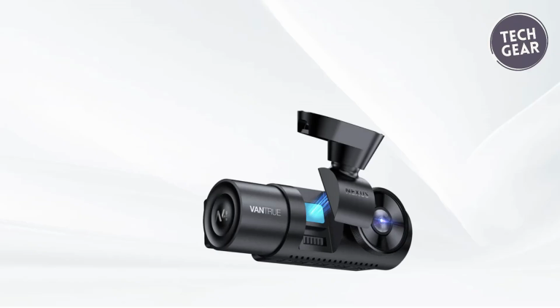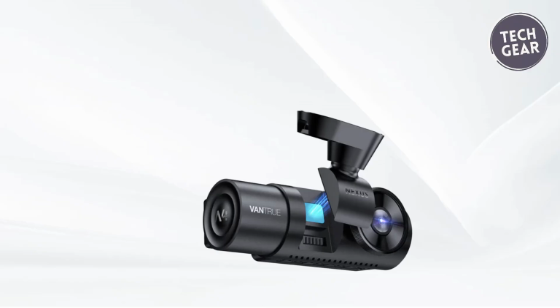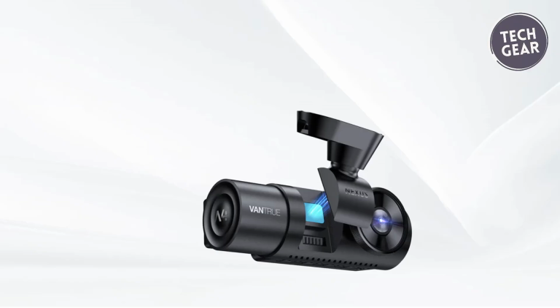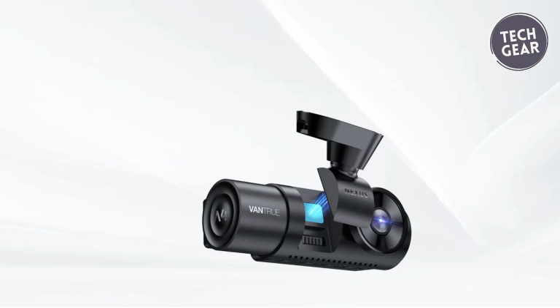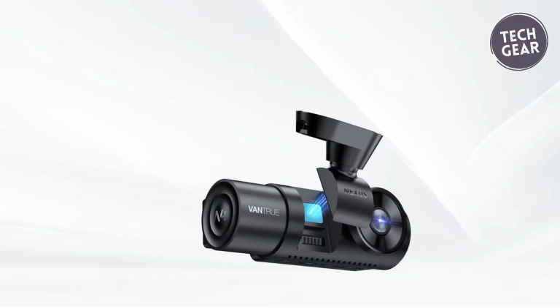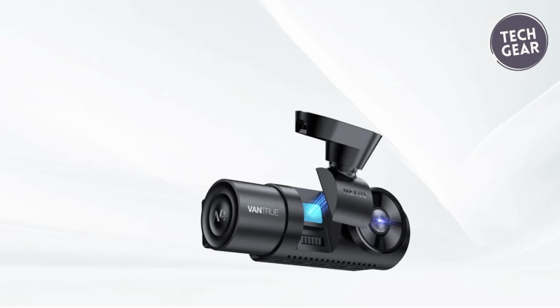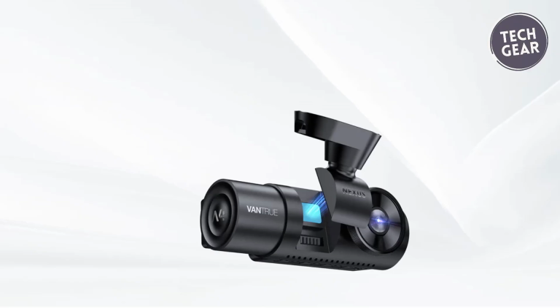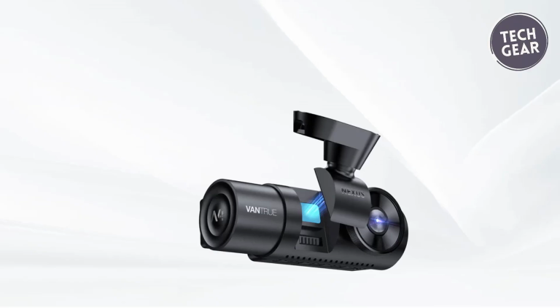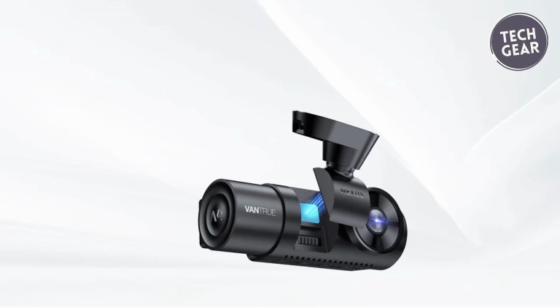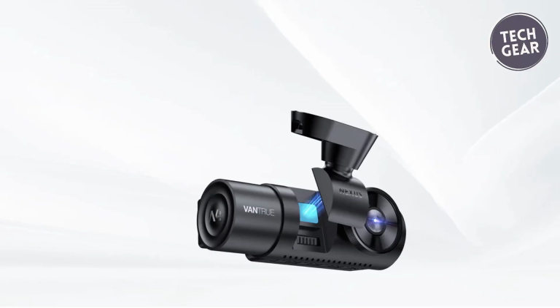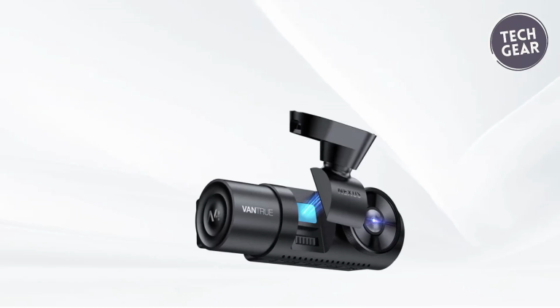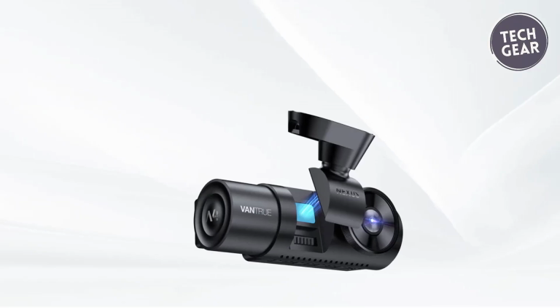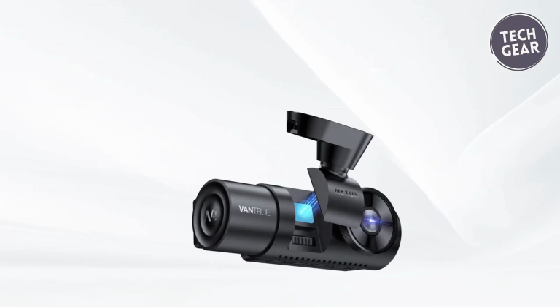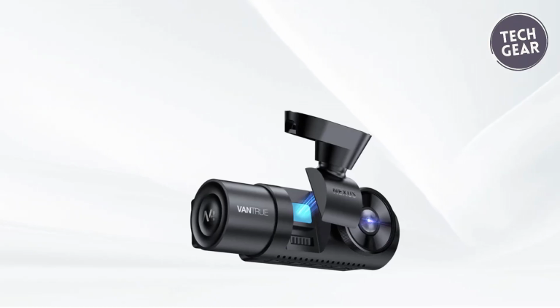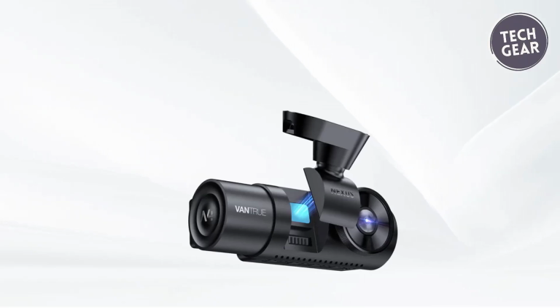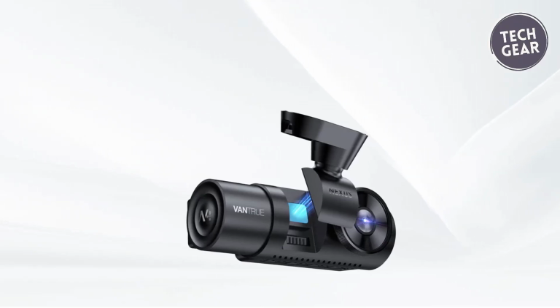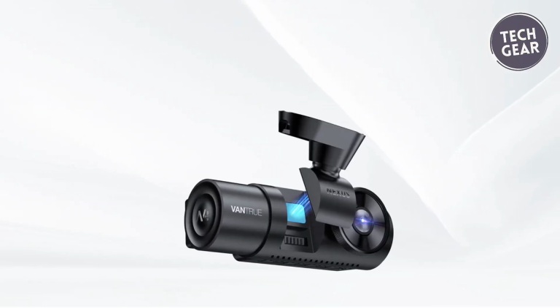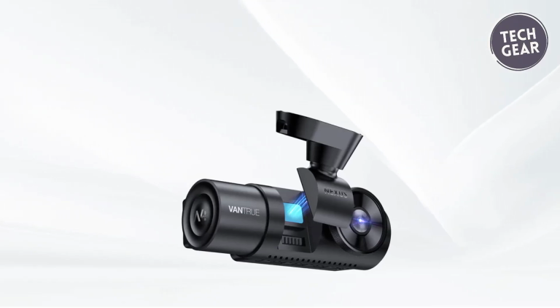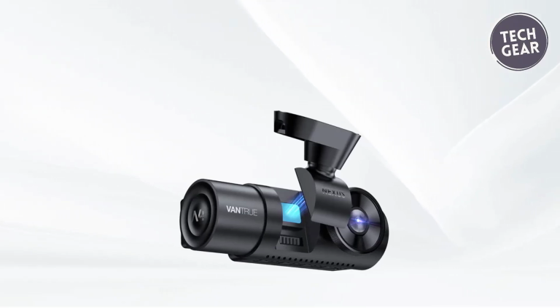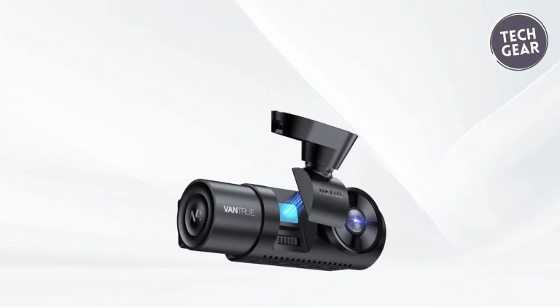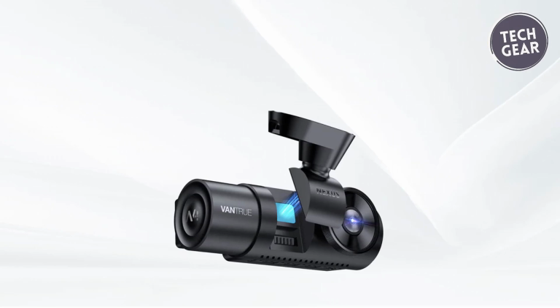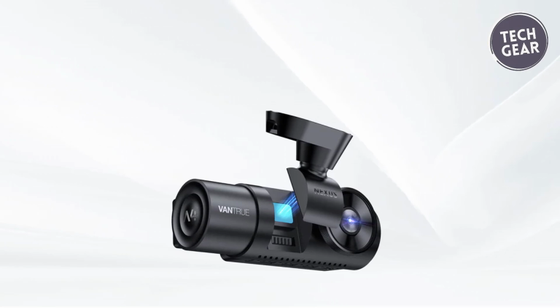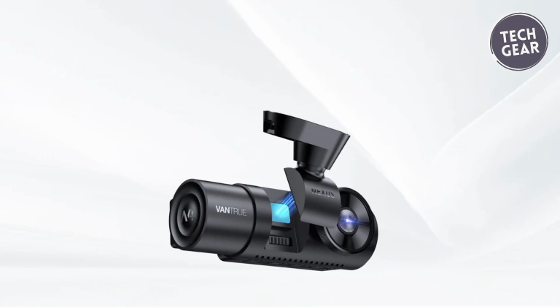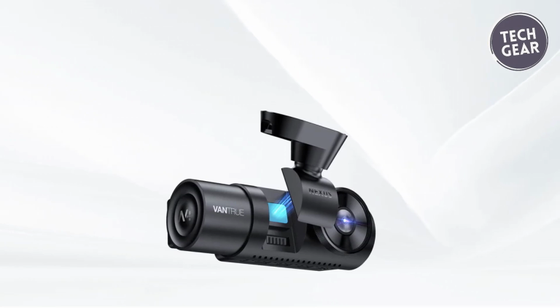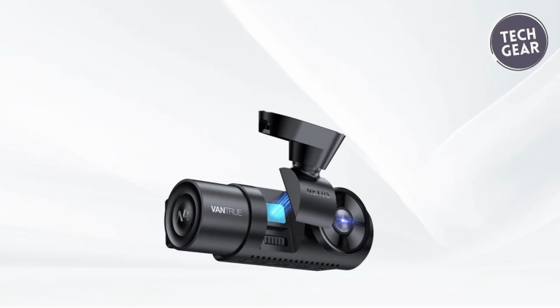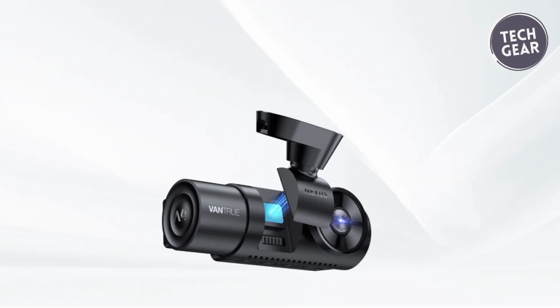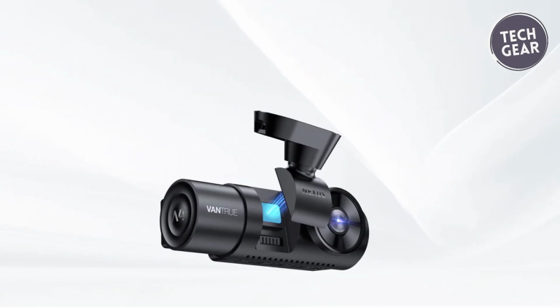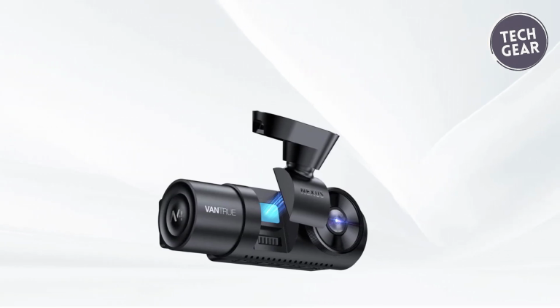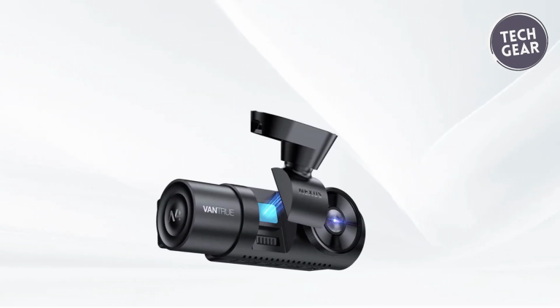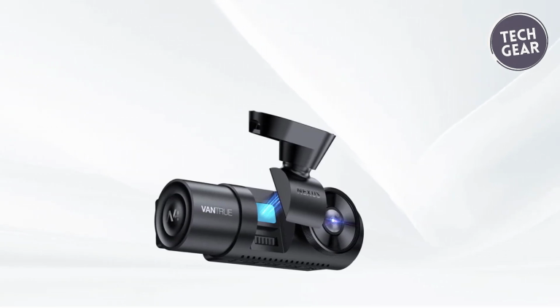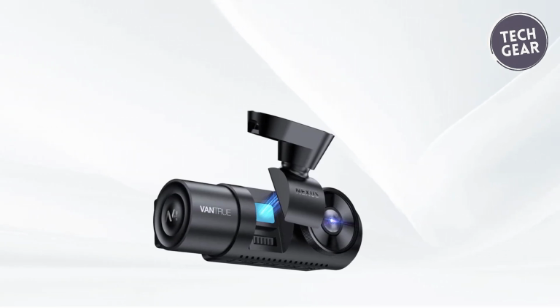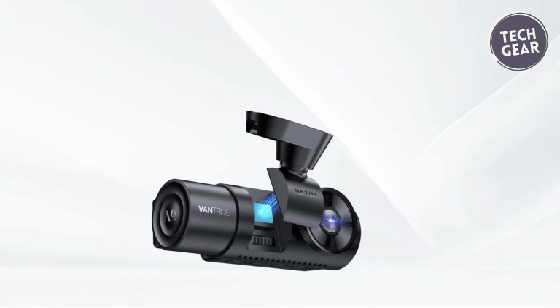Elevate your driving experience with the Vantrue Nexus 4 Pro, a true powerhouse in the world of dashcams.